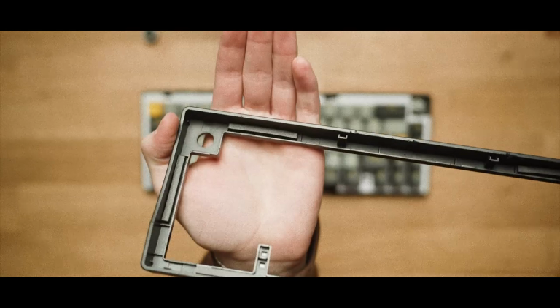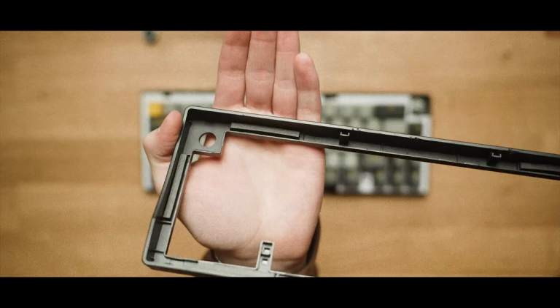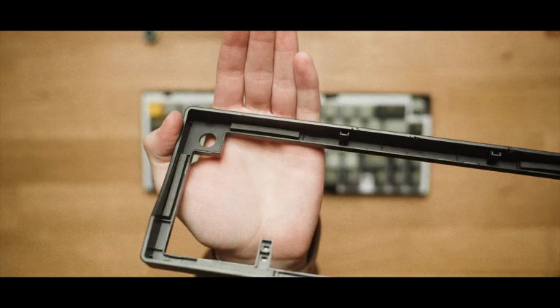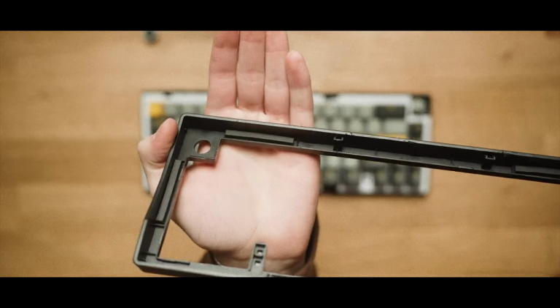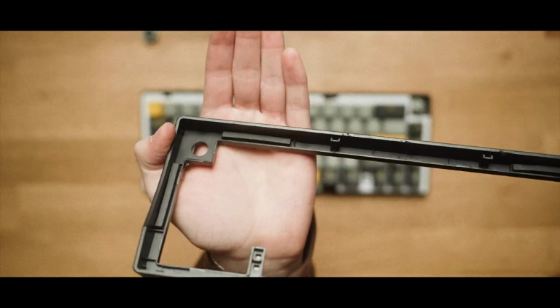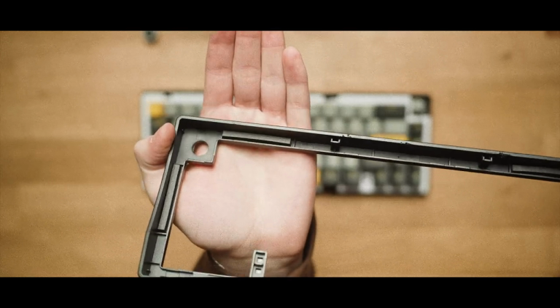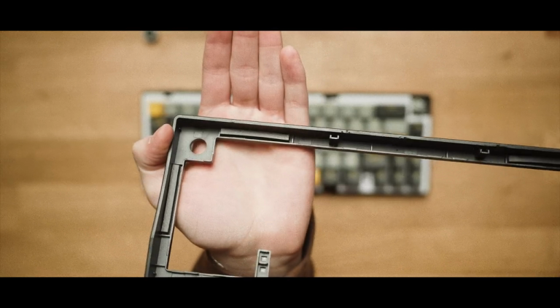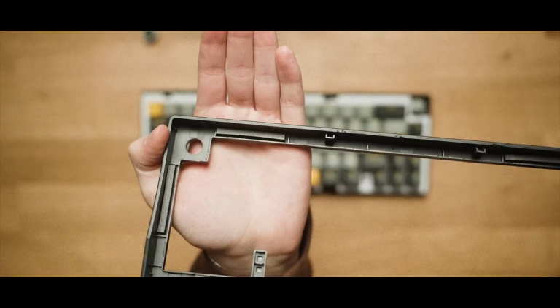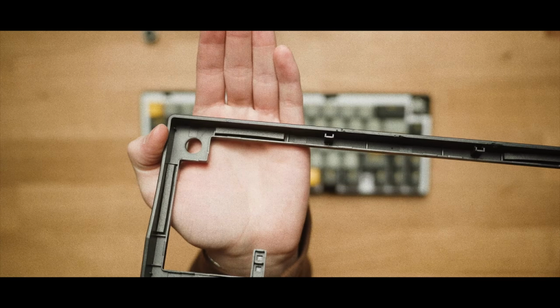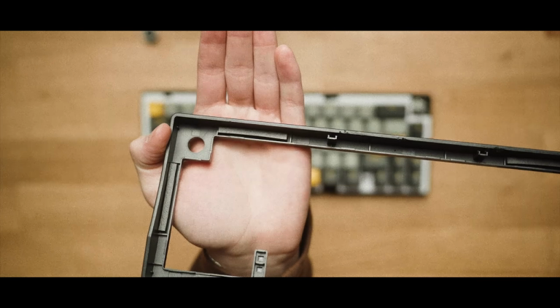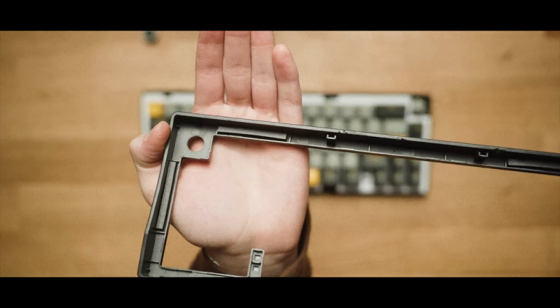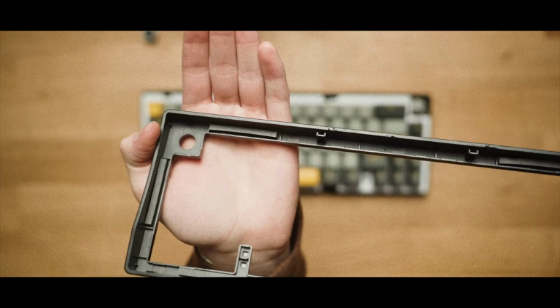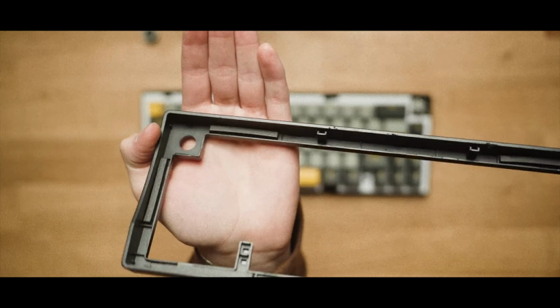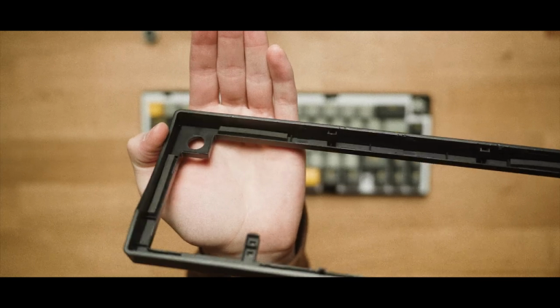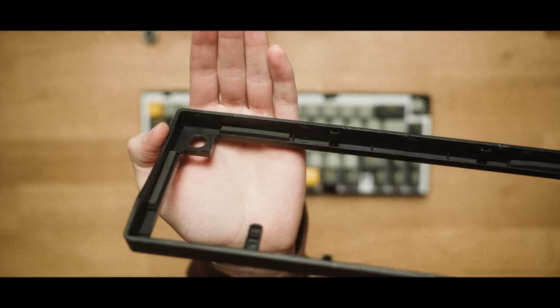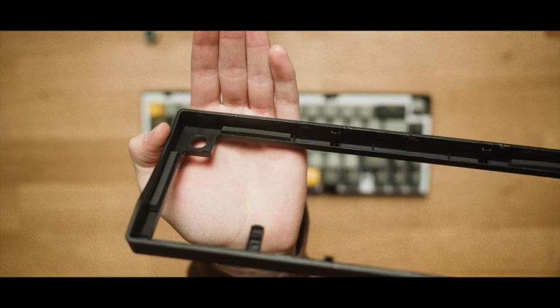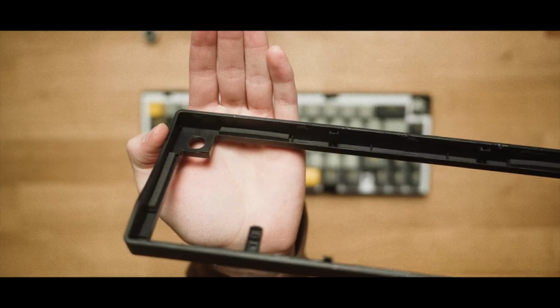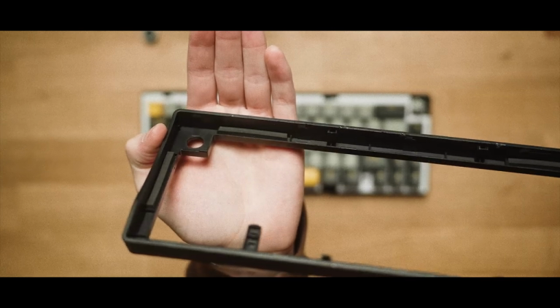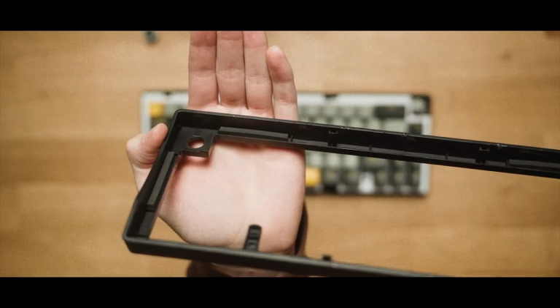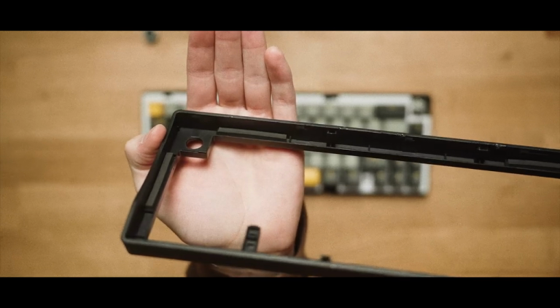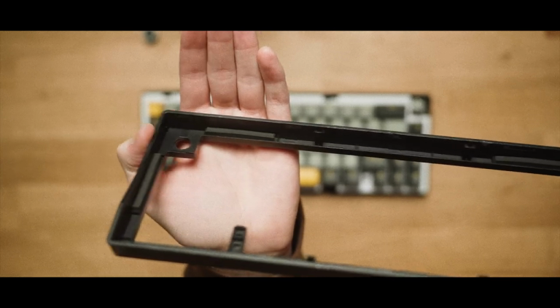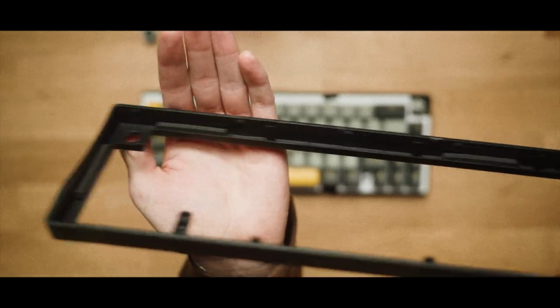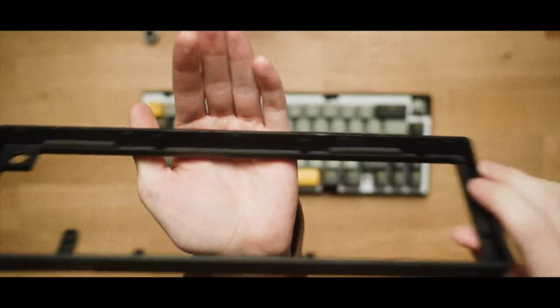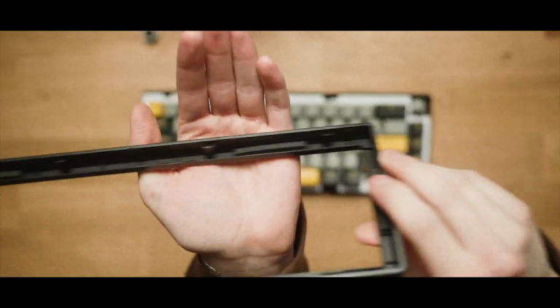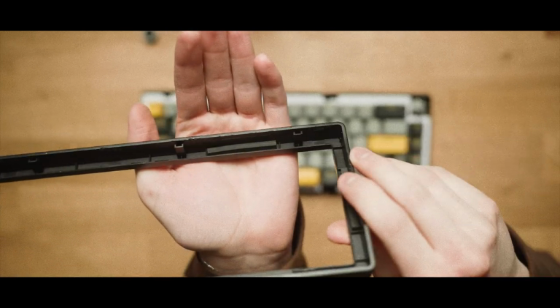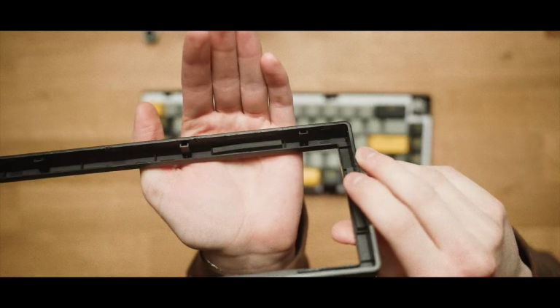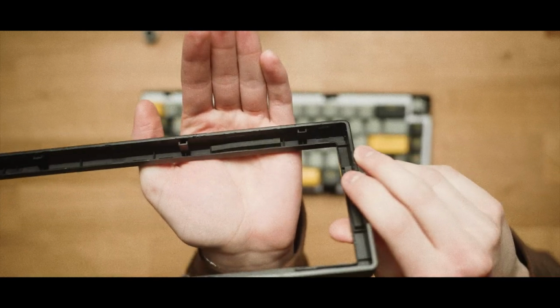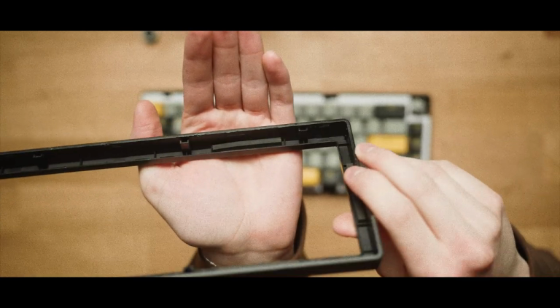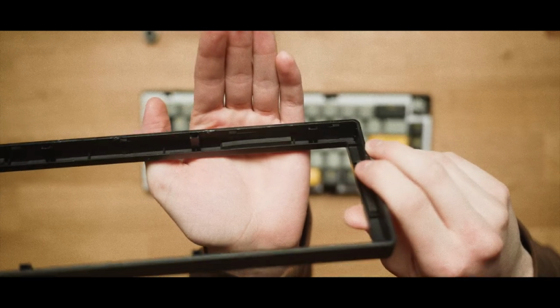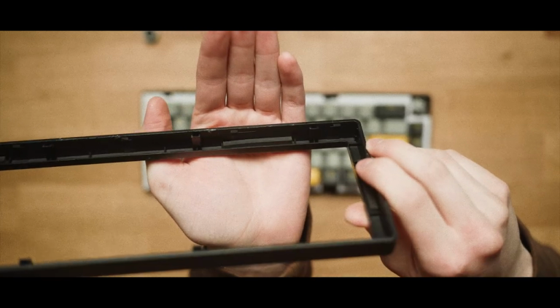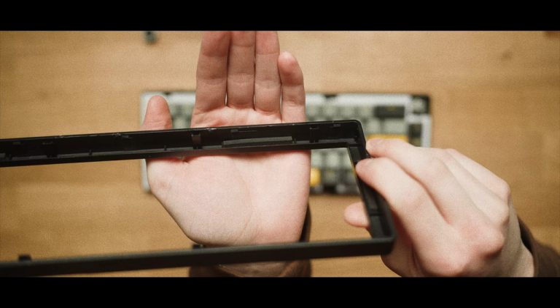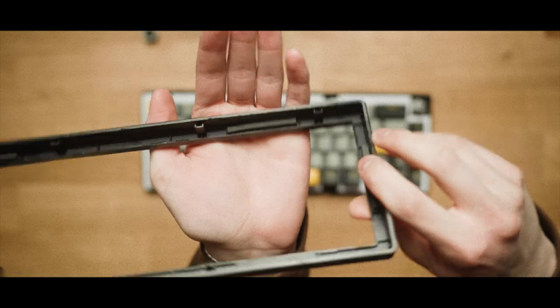The gasket mount is definitely hard to notice but still gives you that nice and even sound that a gasket mount produces.